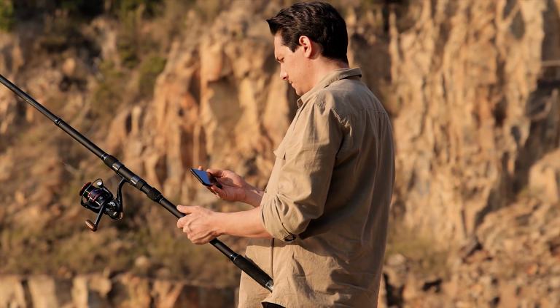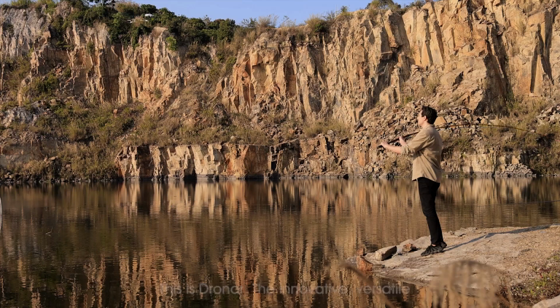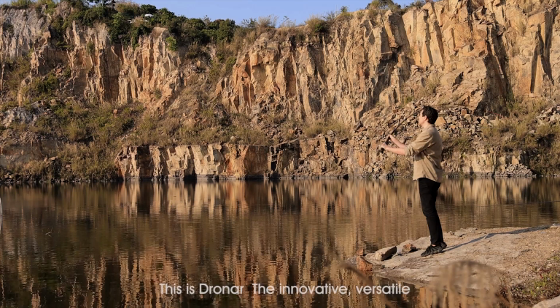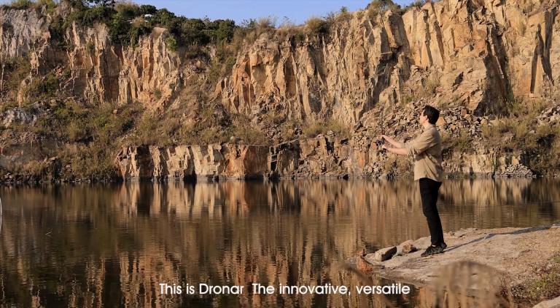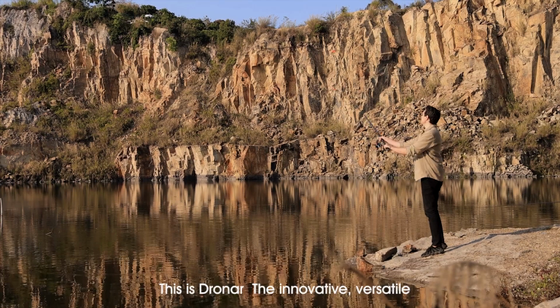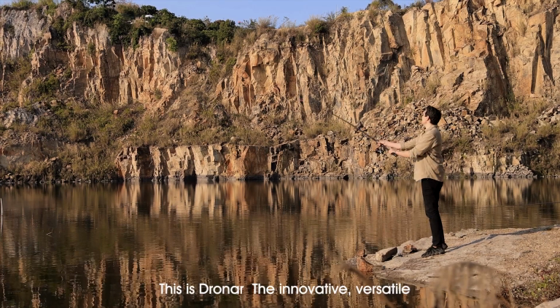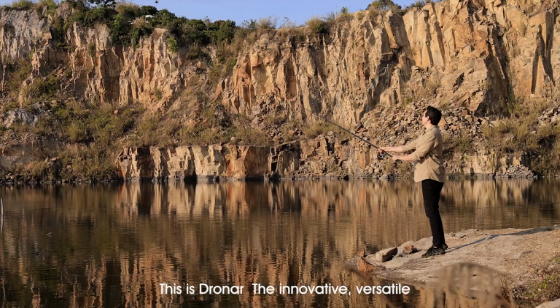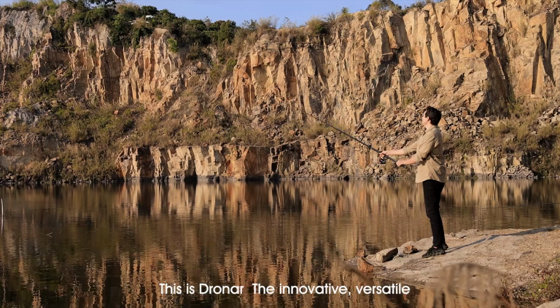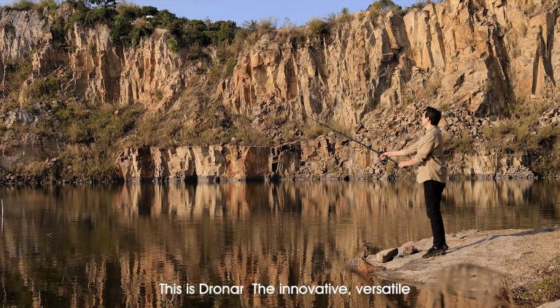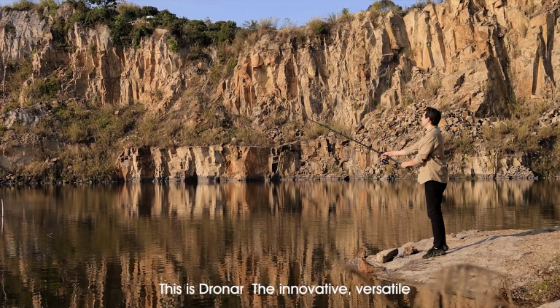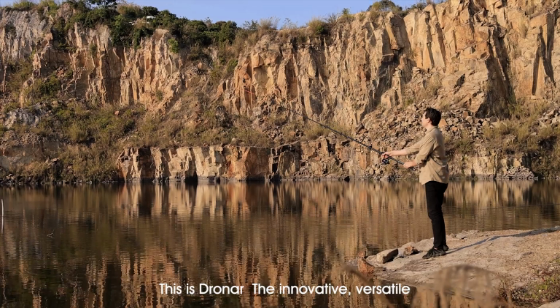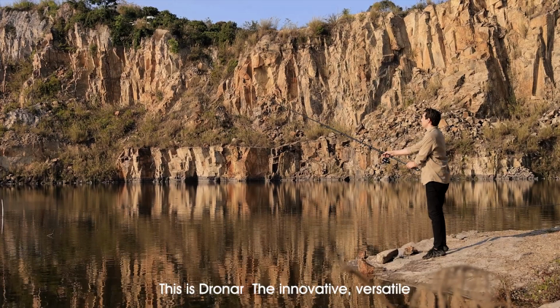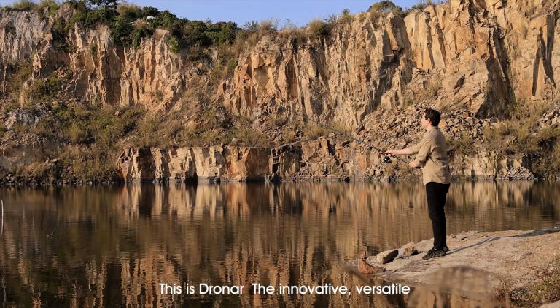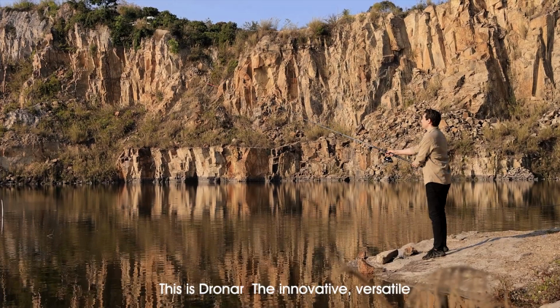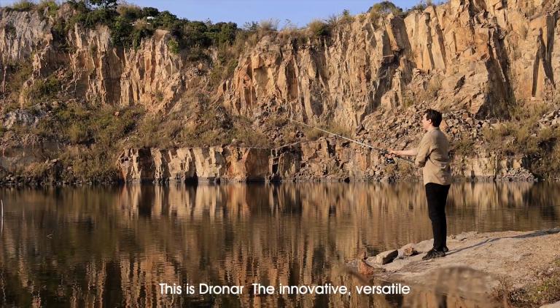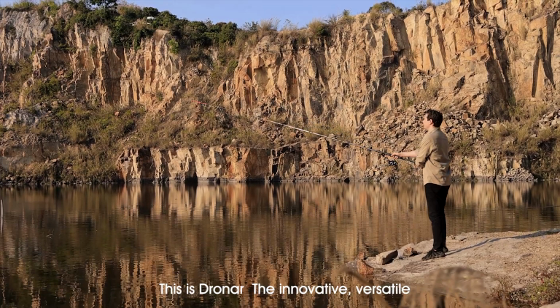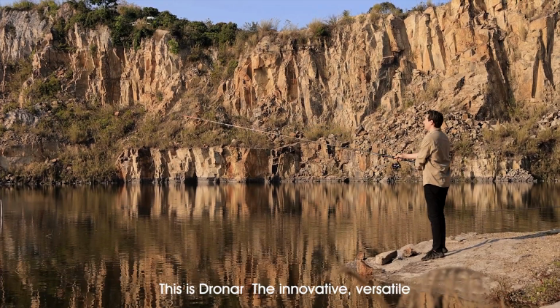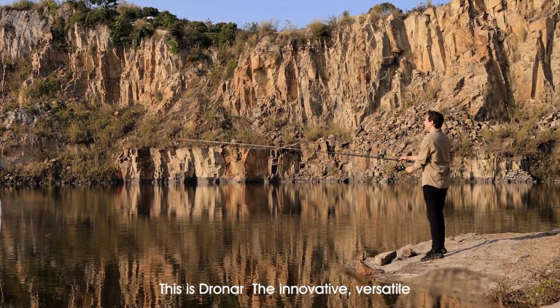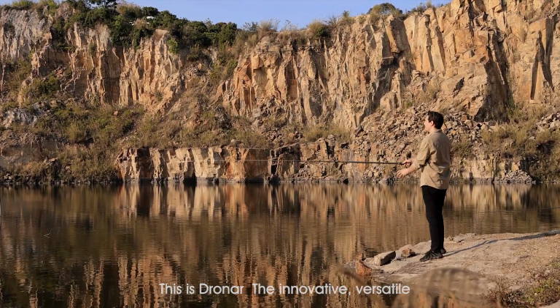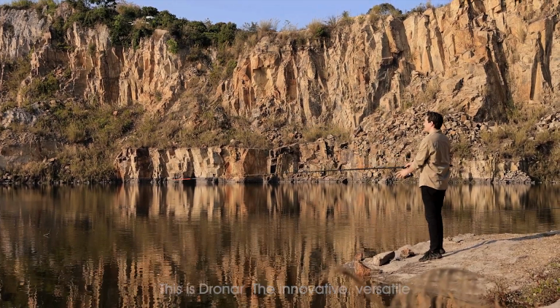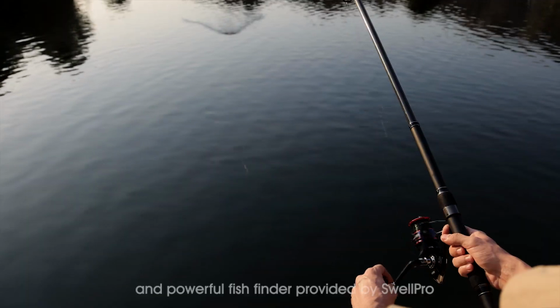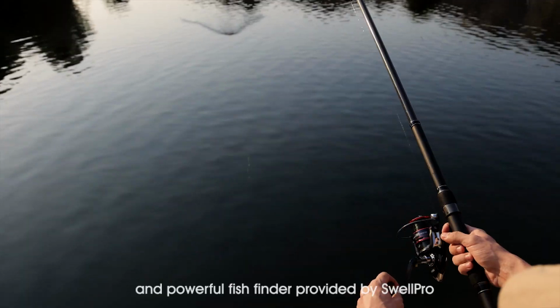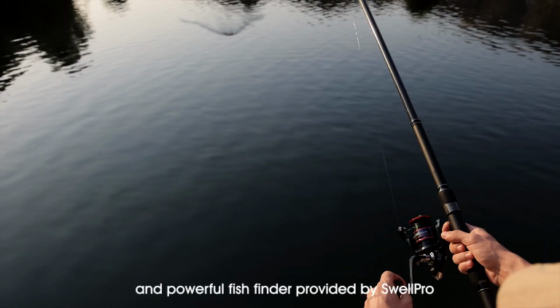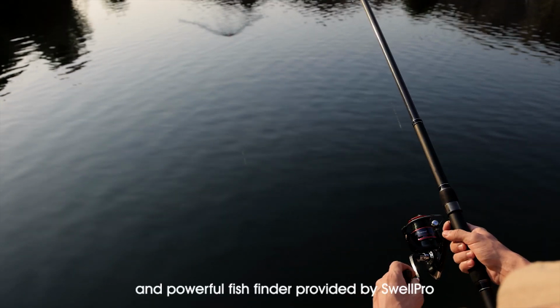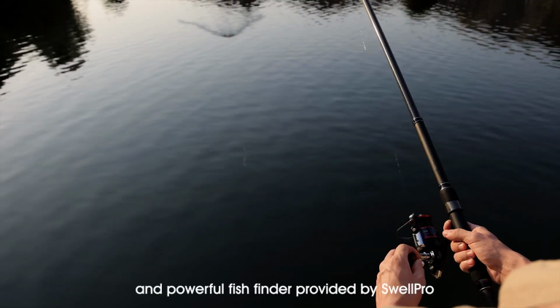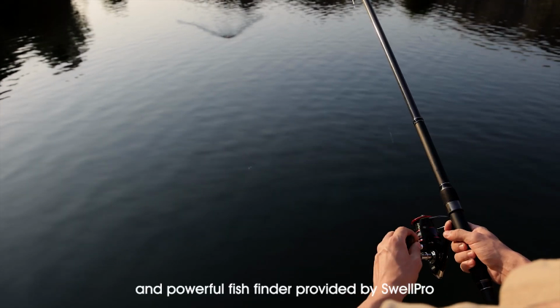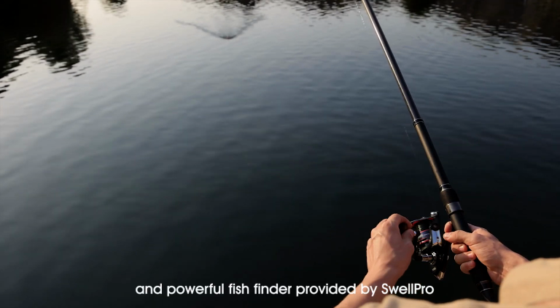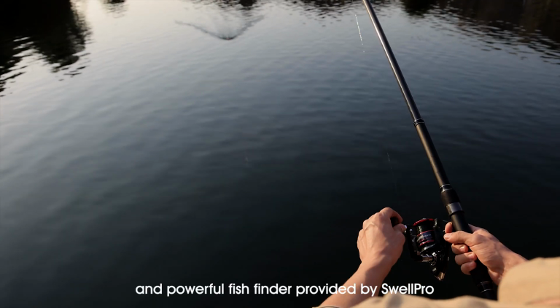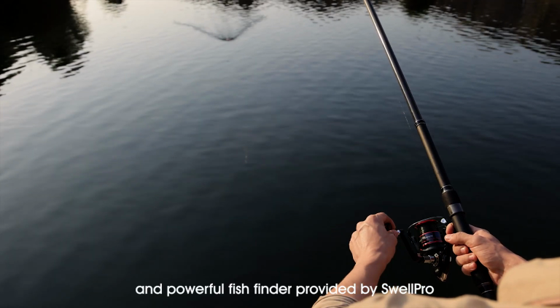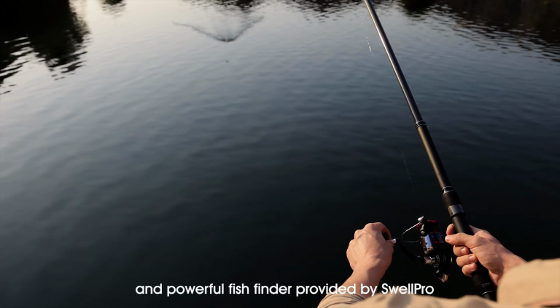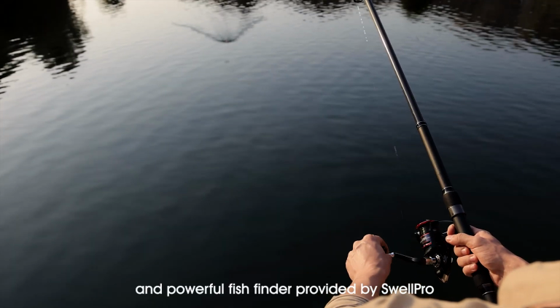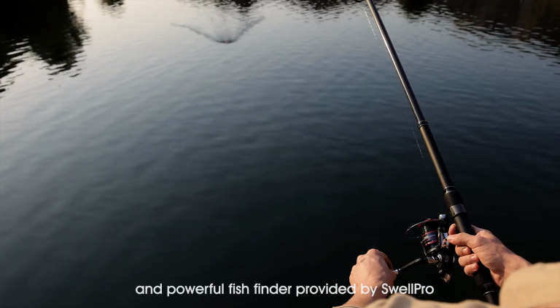This is Dronar — the innovative, versatile, and powerful fish finder provided by SwellPro.